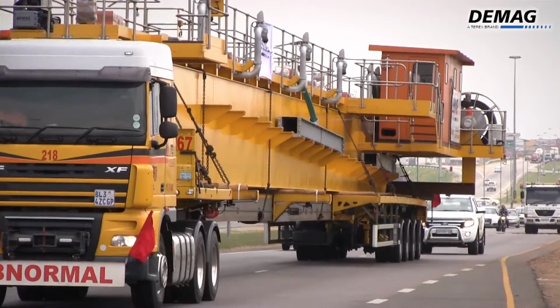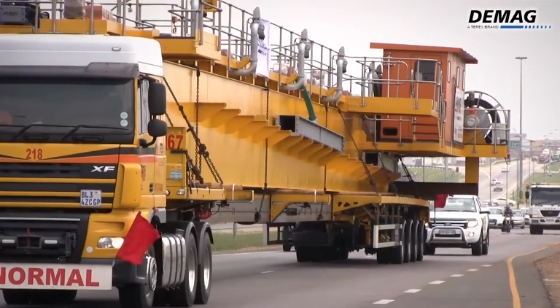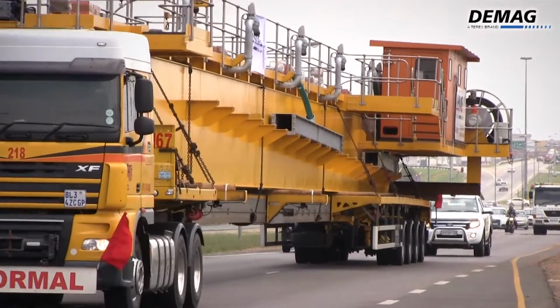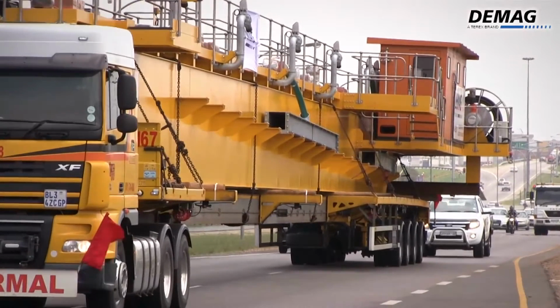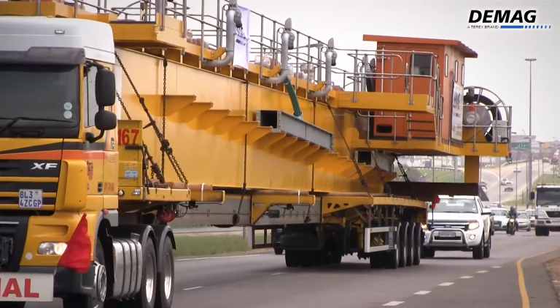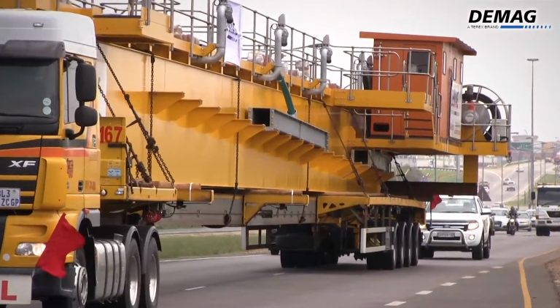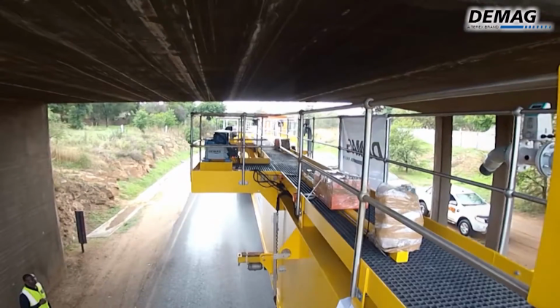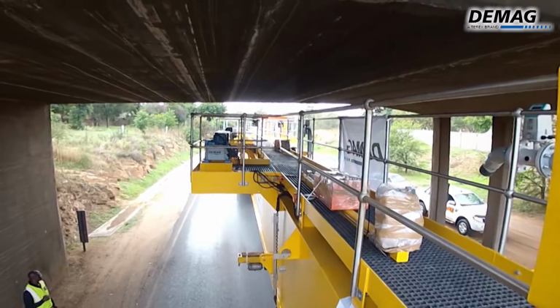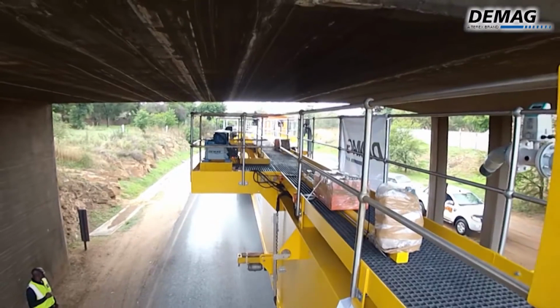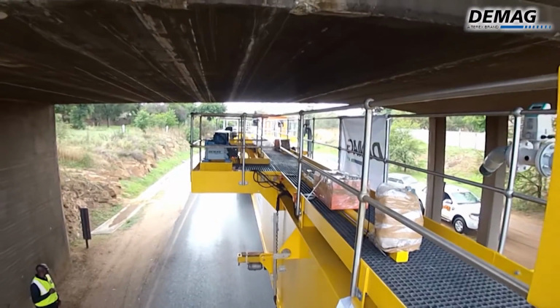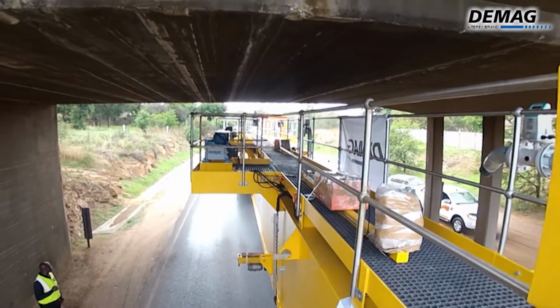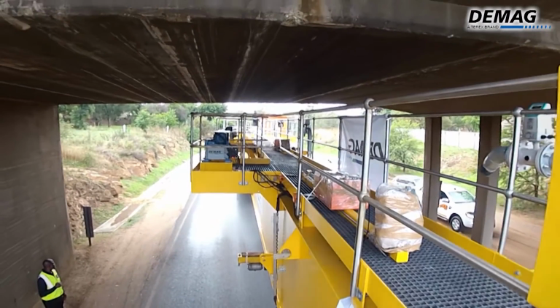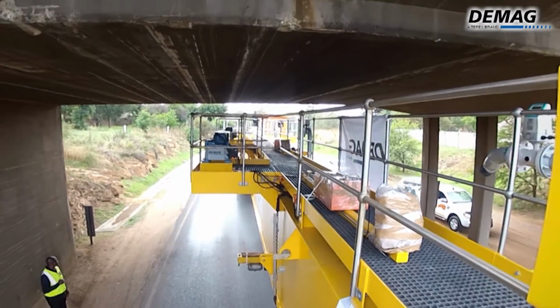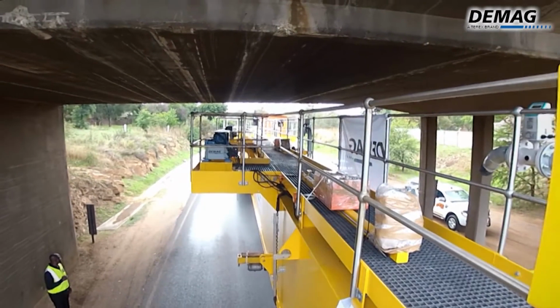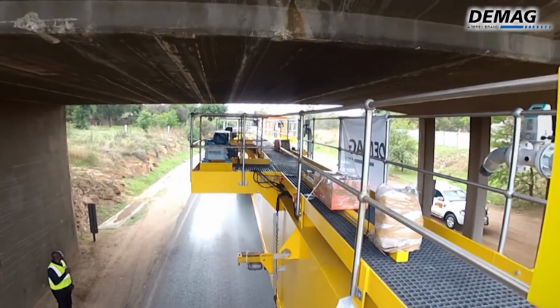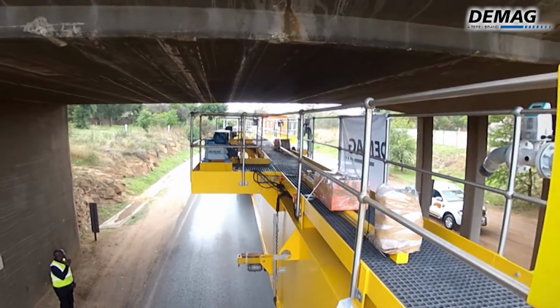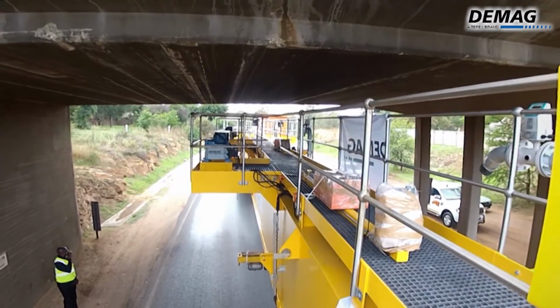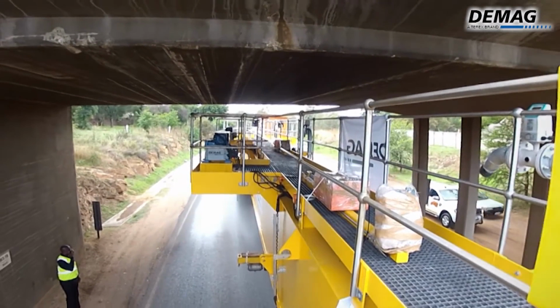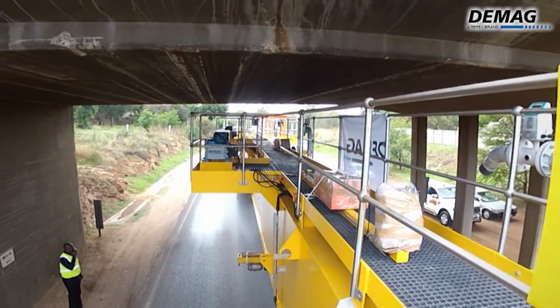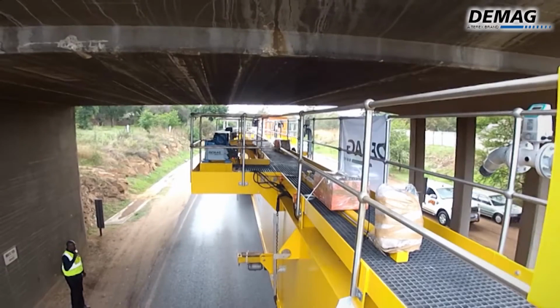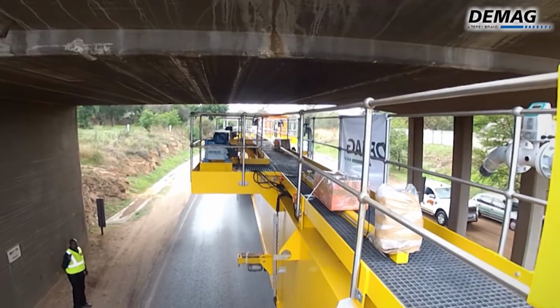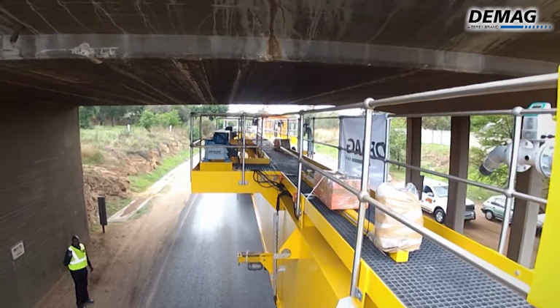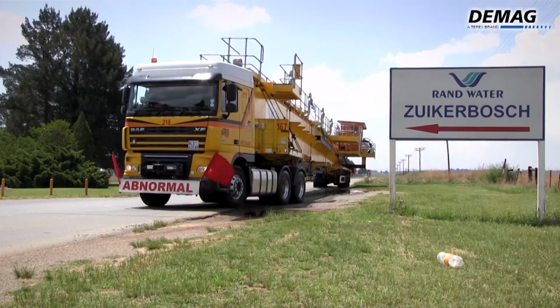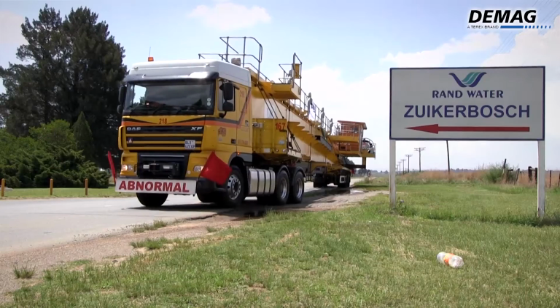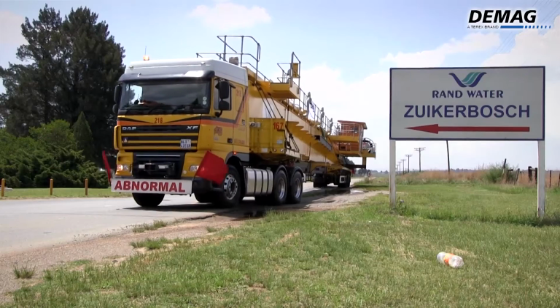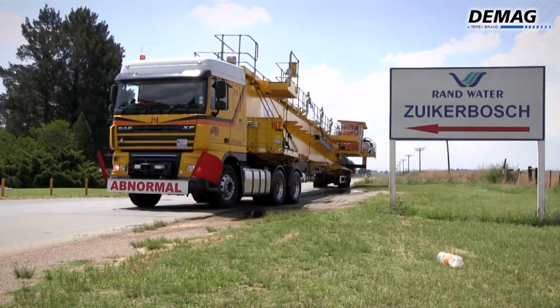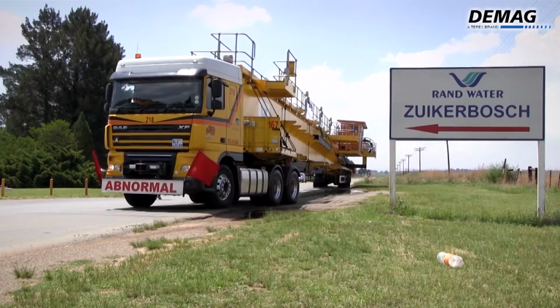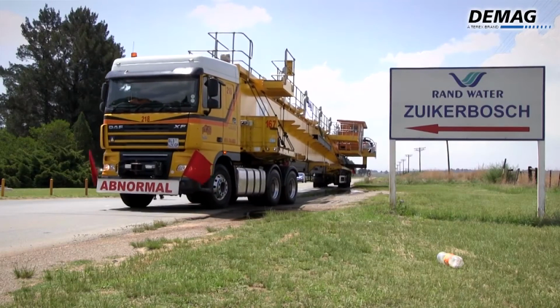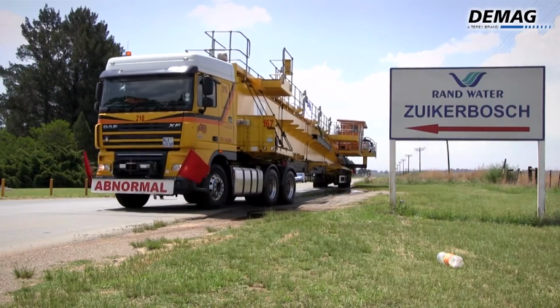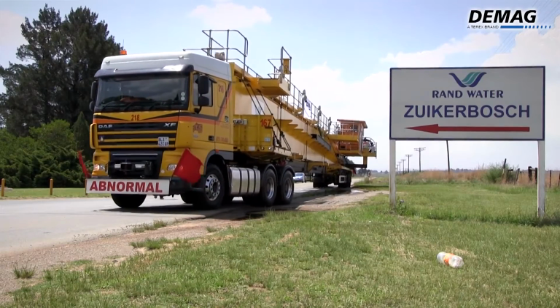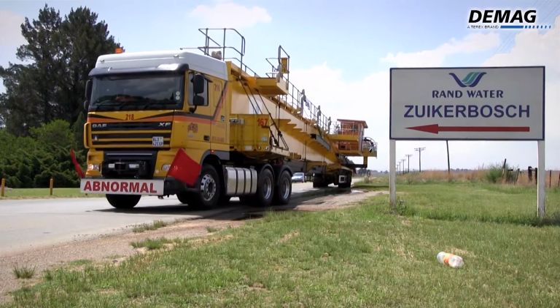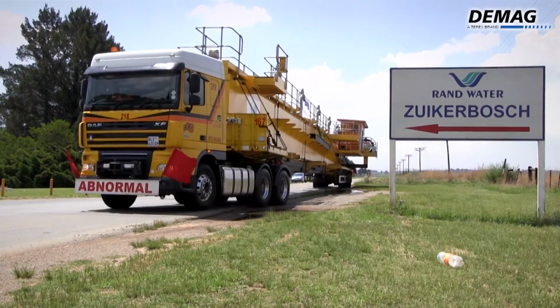This is a major achievement. In the past, all these sludging bridges were delivered to Rand Water in parts, with final manufacturing on-site.